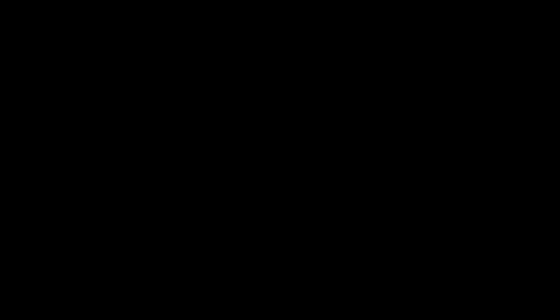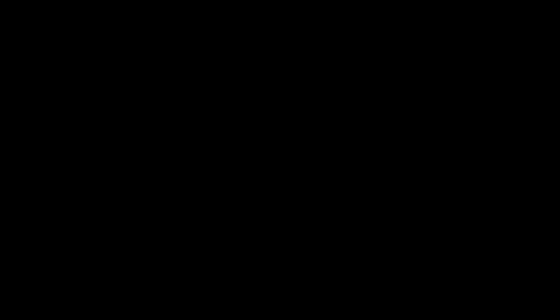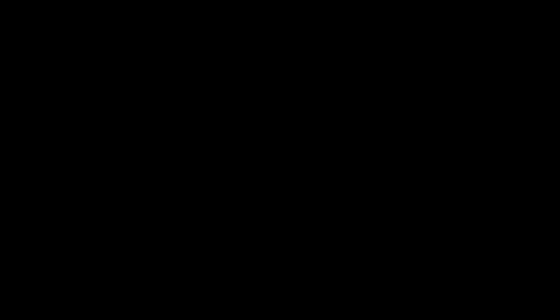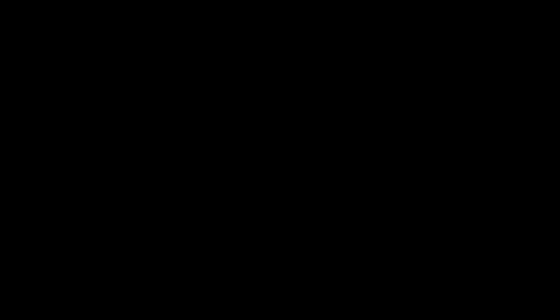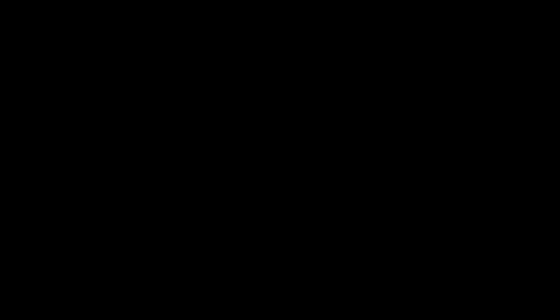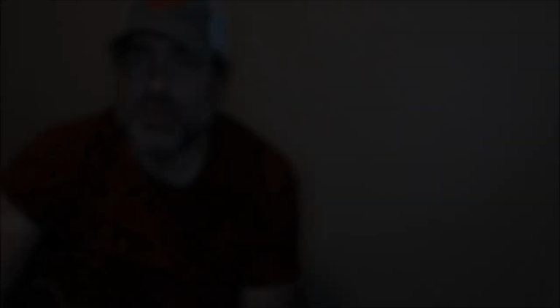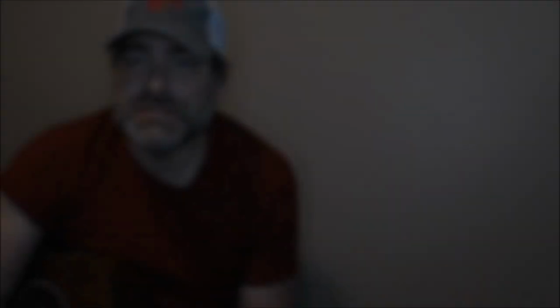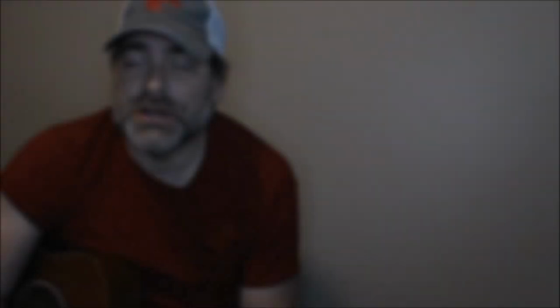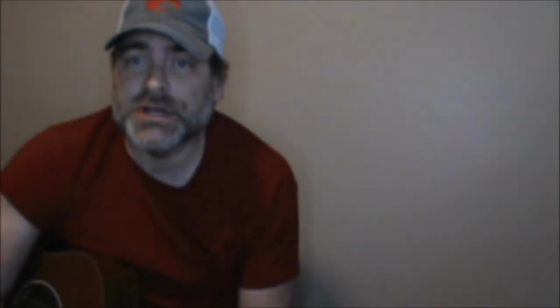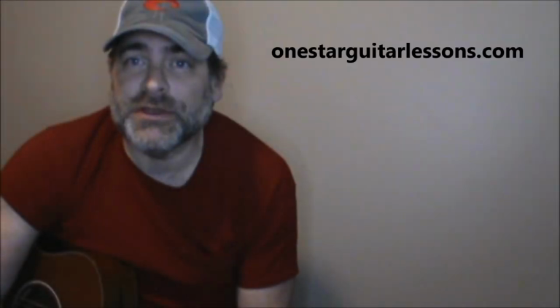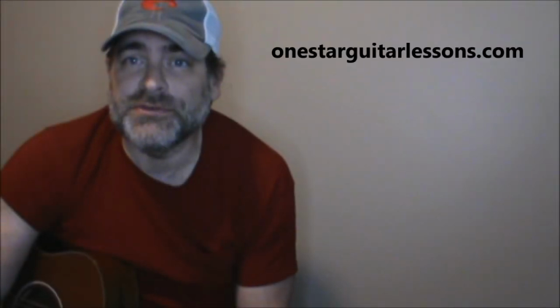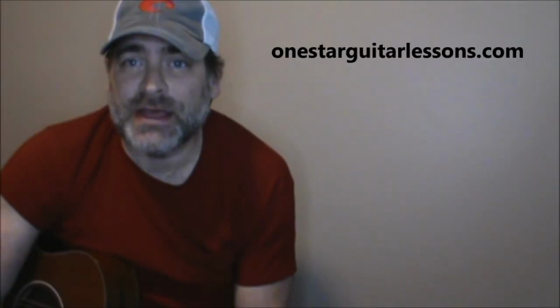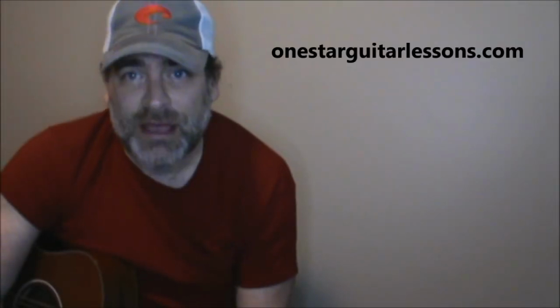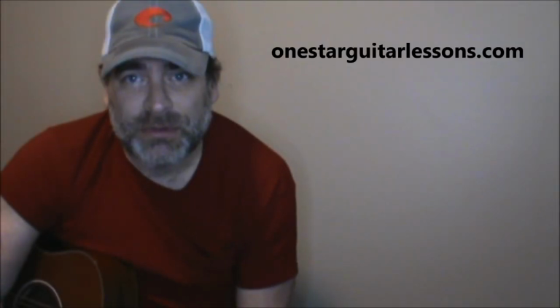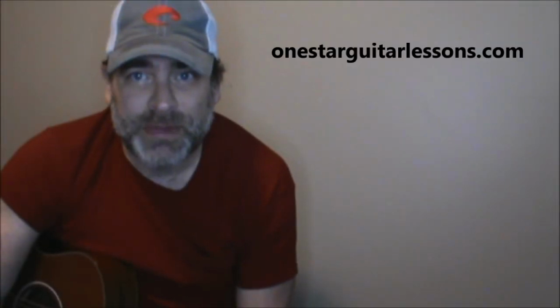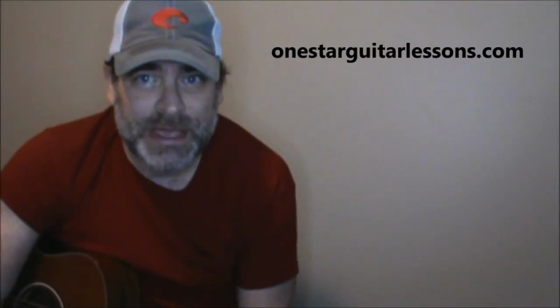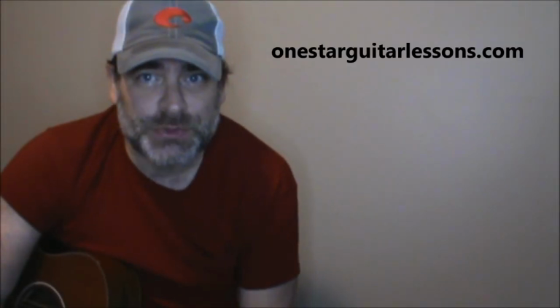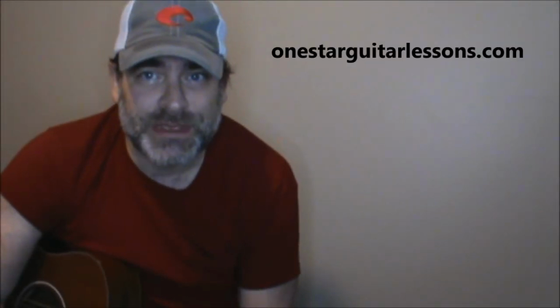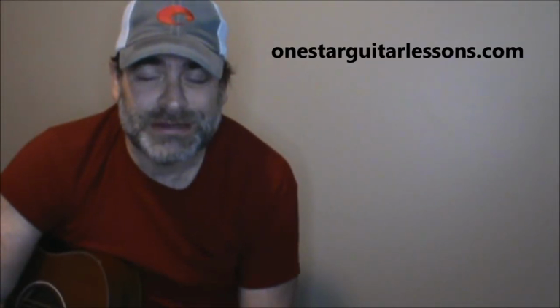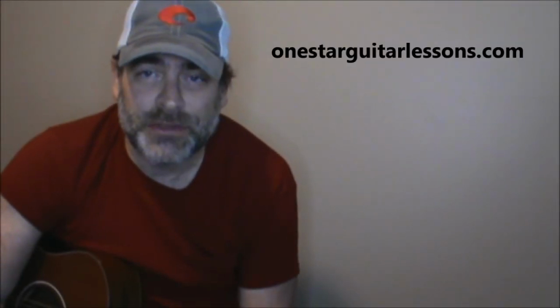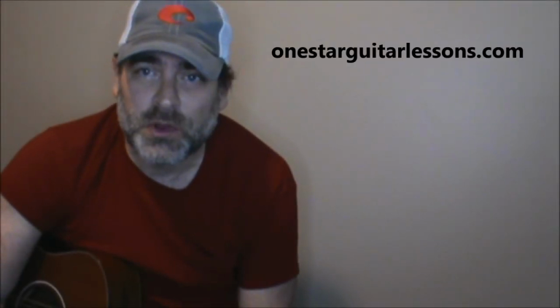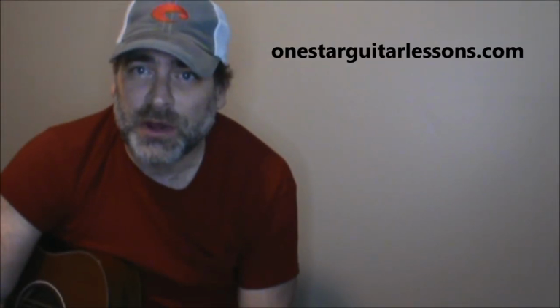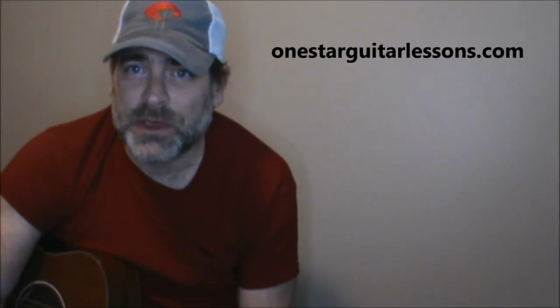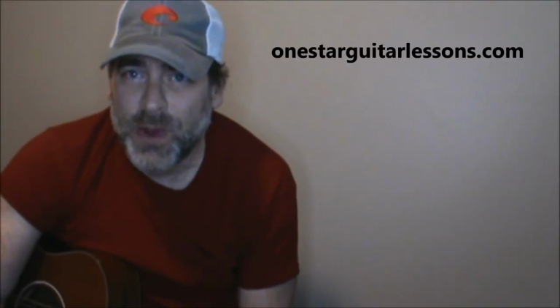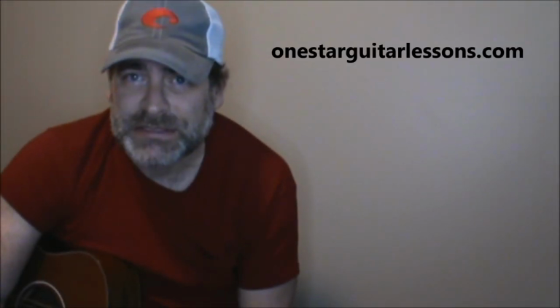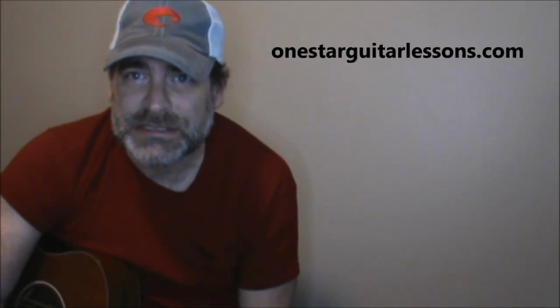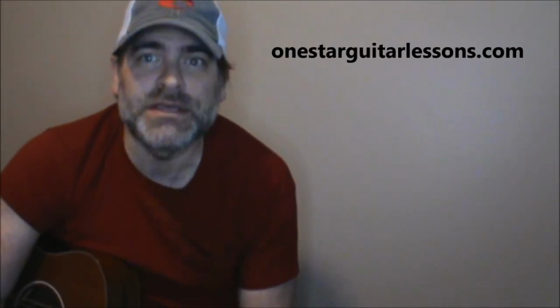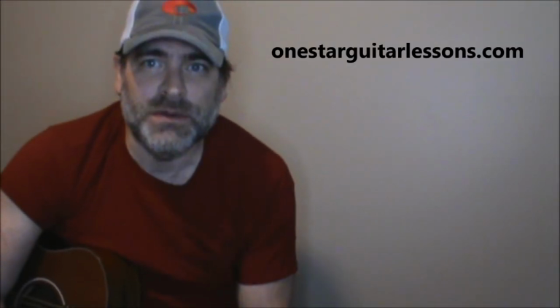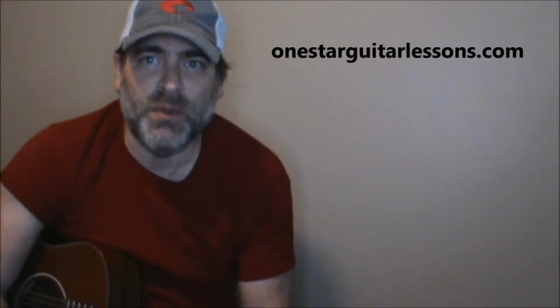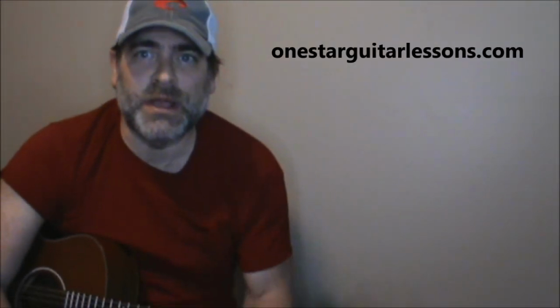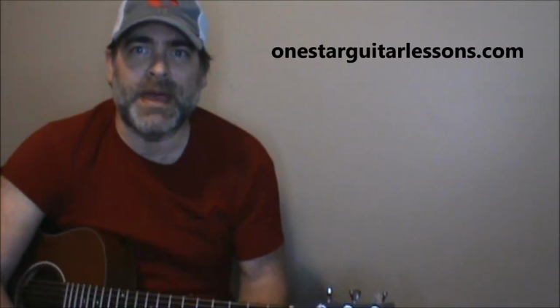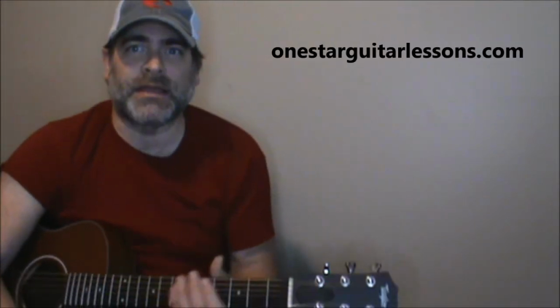Hey guys, Eric here from OneStarGuitarLessons.com coming back at you with another quick request.